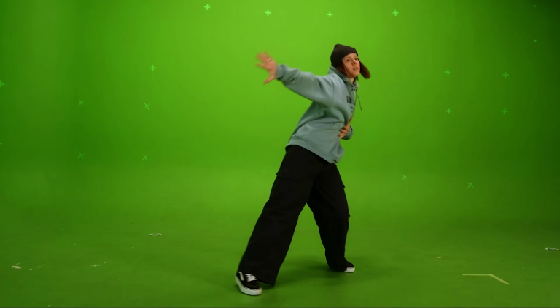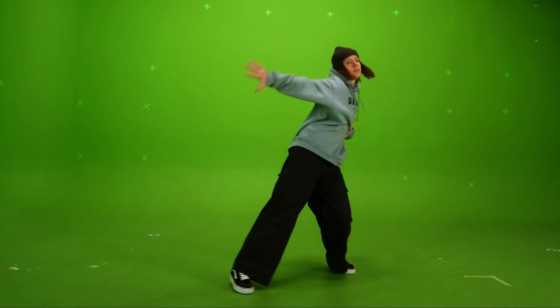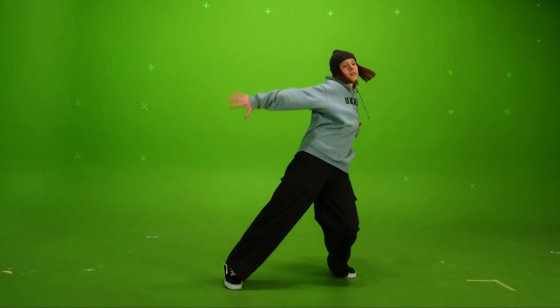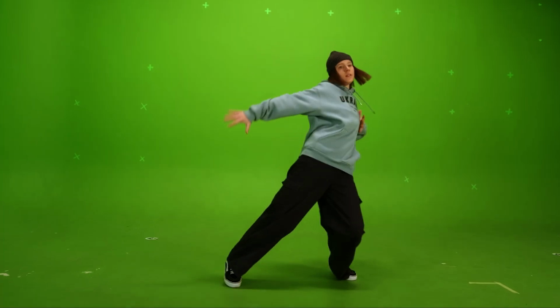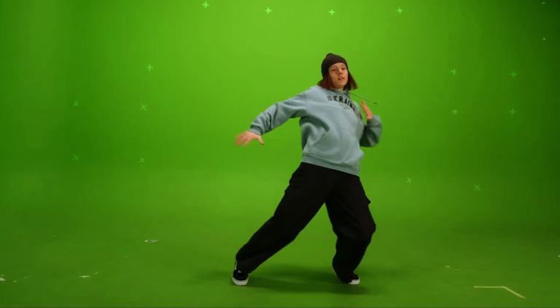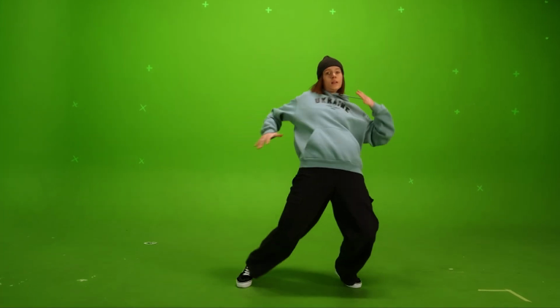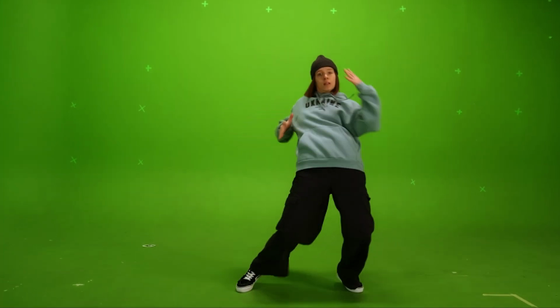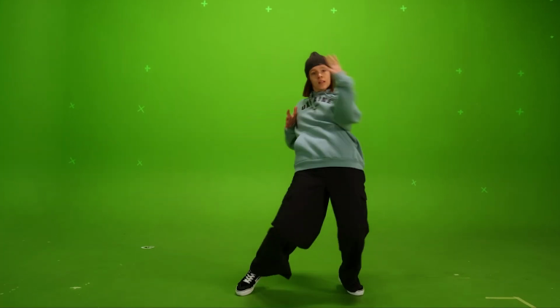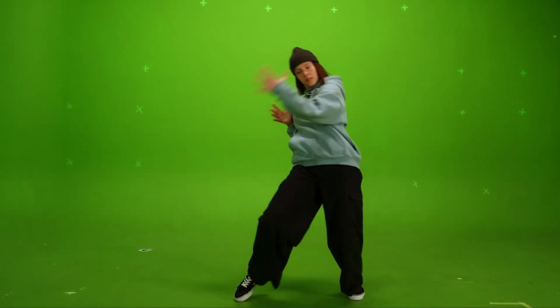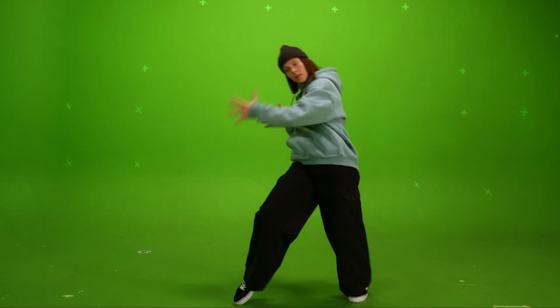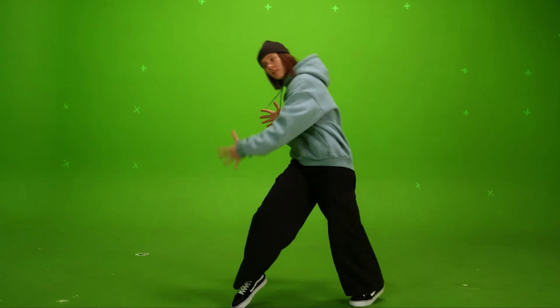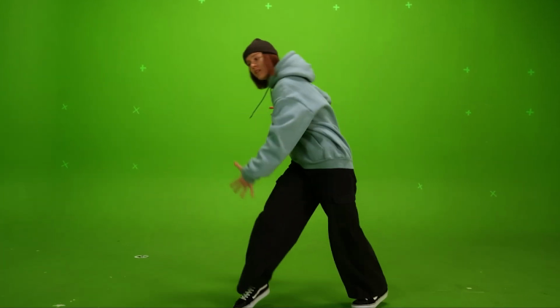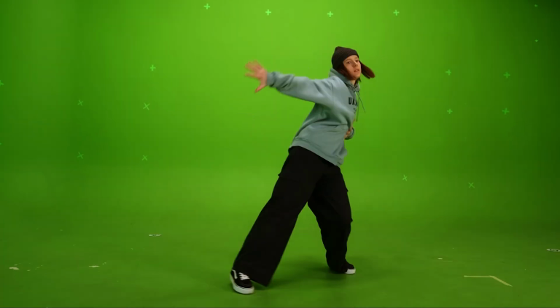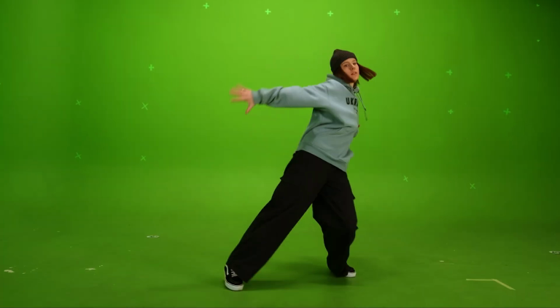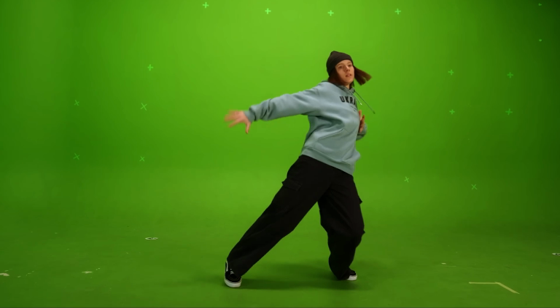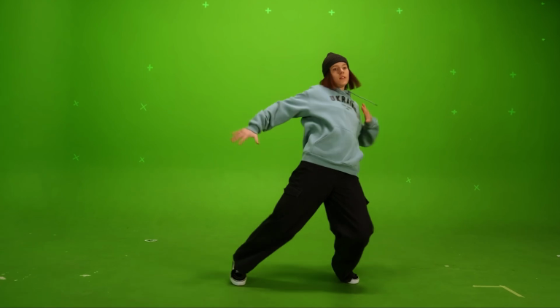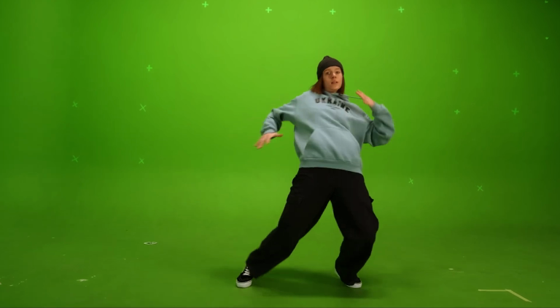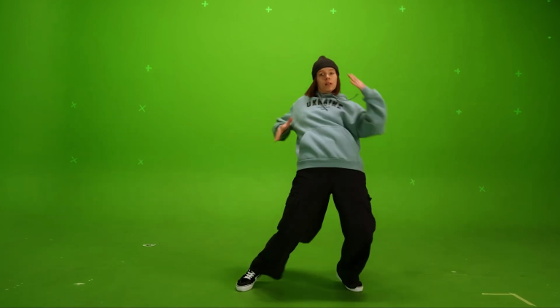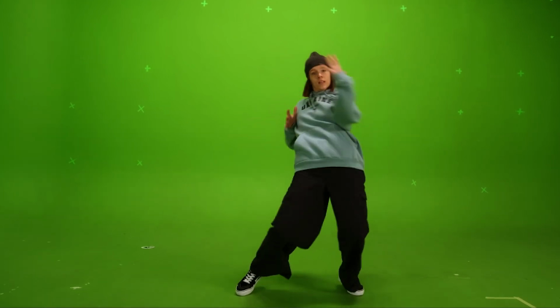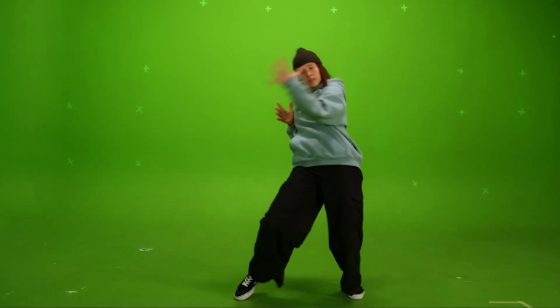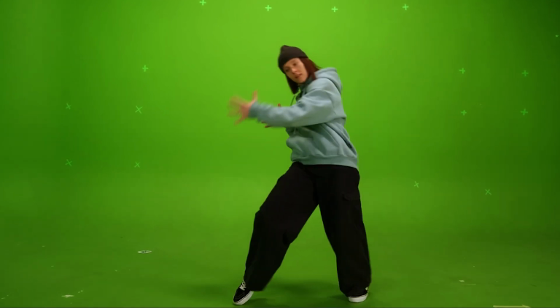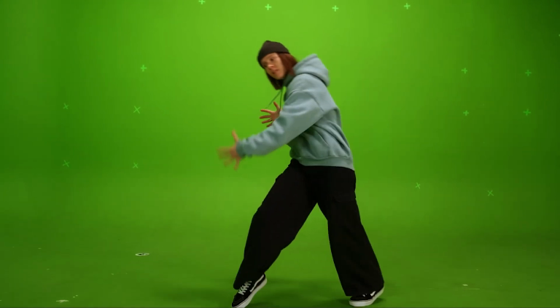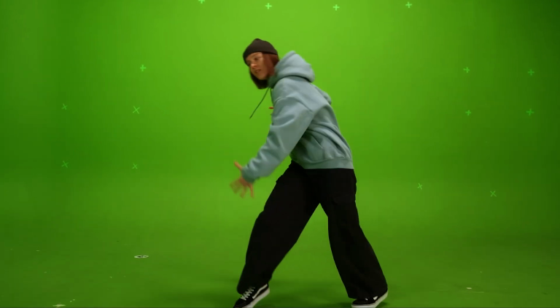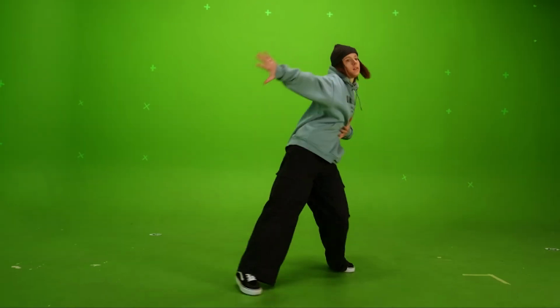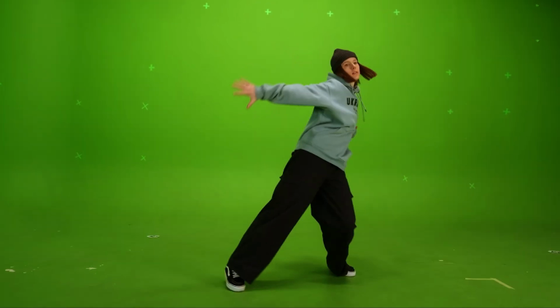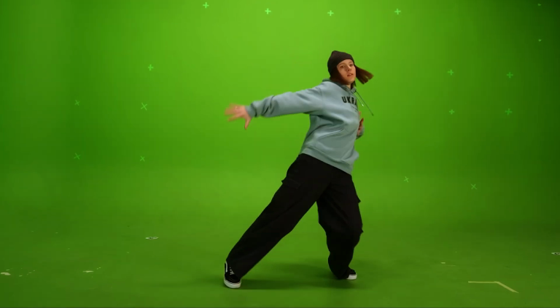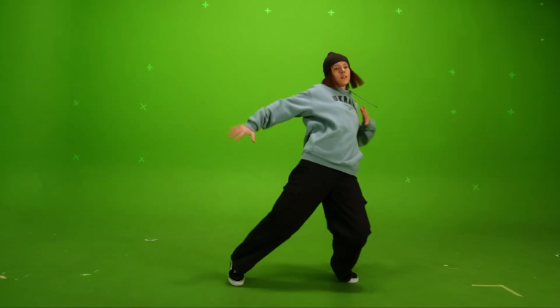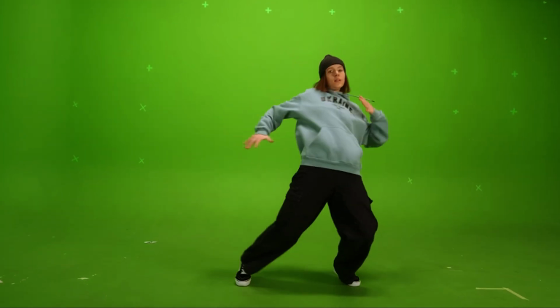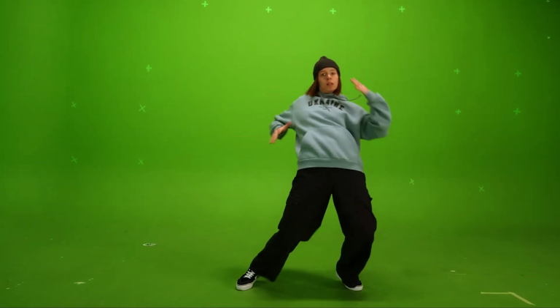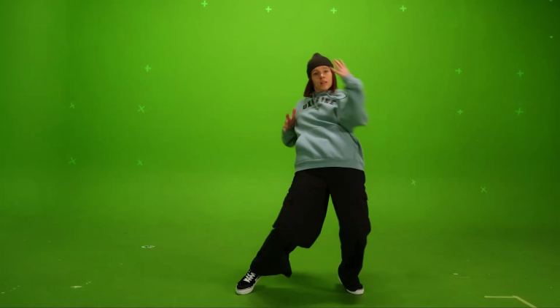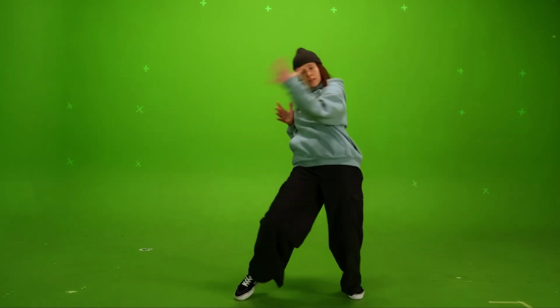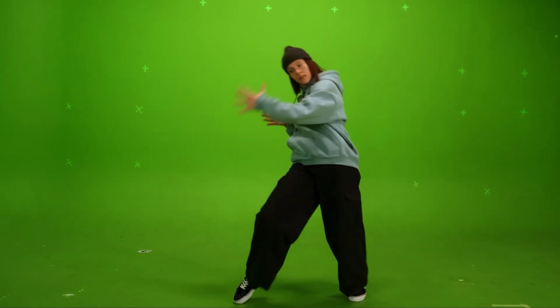Next up is a mini class with another marker removal shot, but this time I will be using the Silhouette plugin in Nuke.